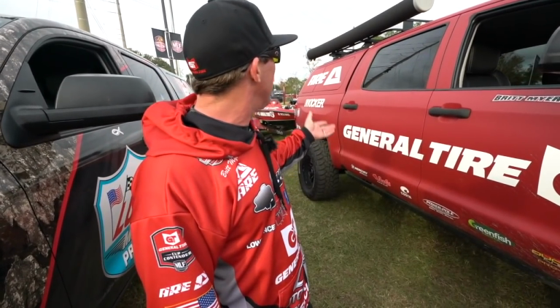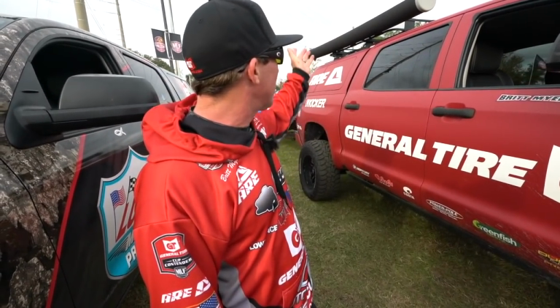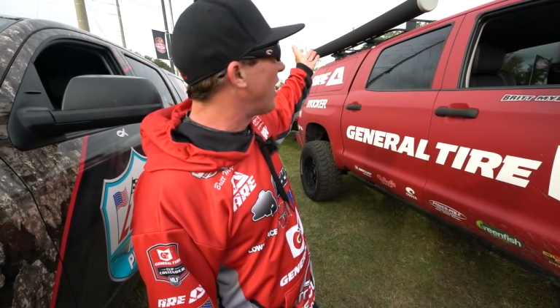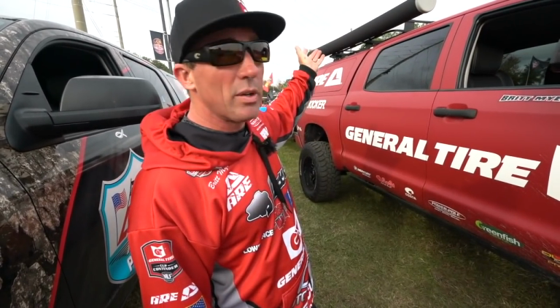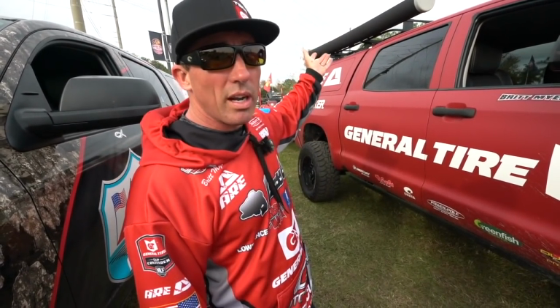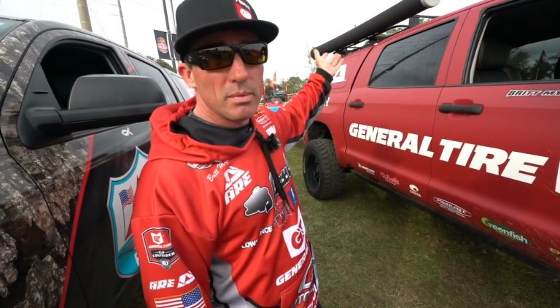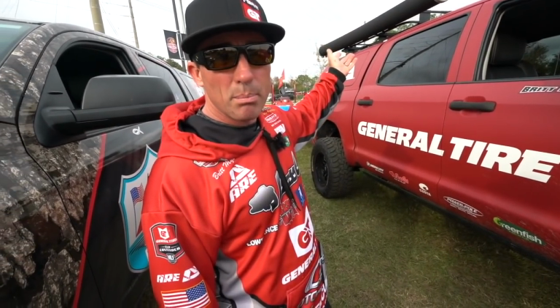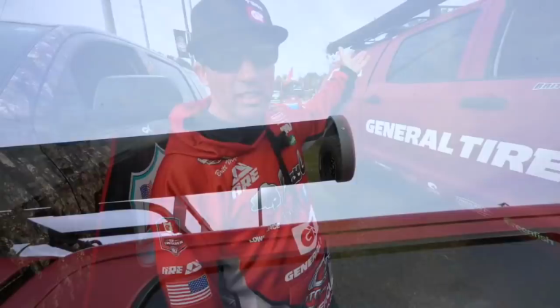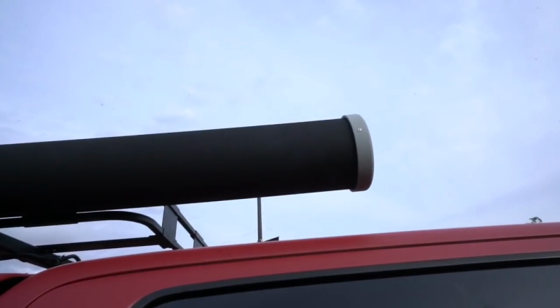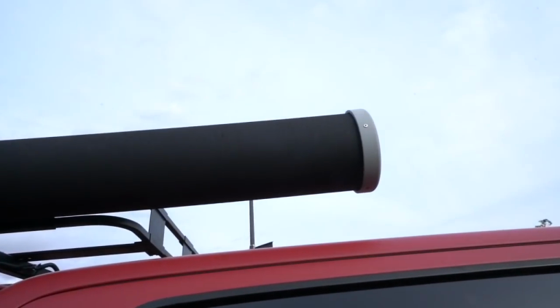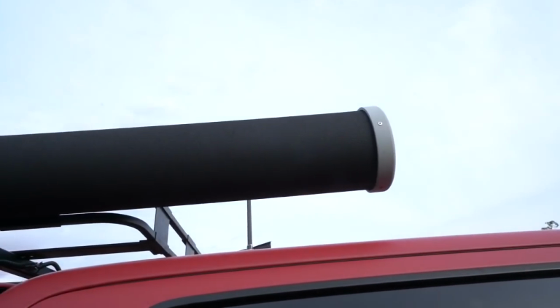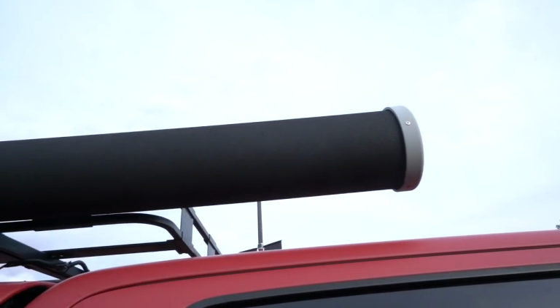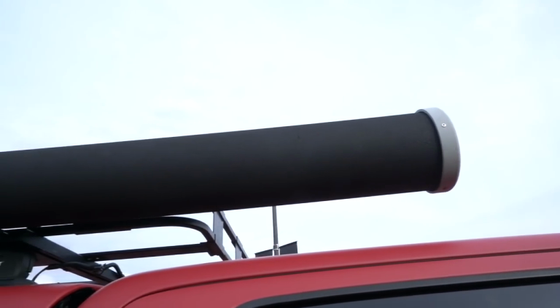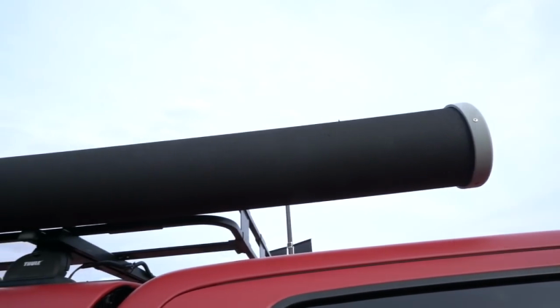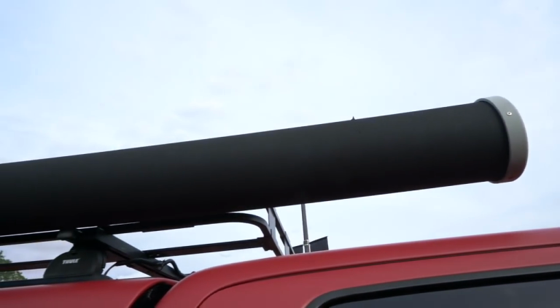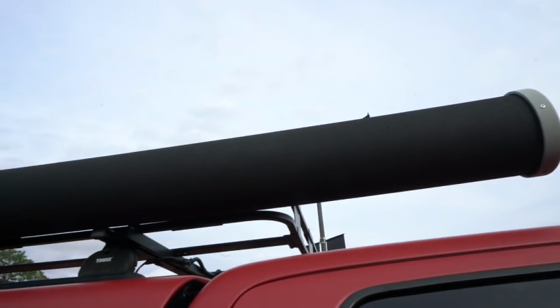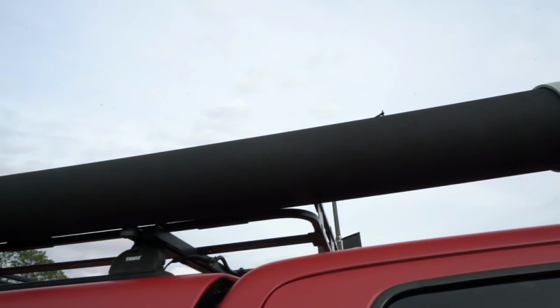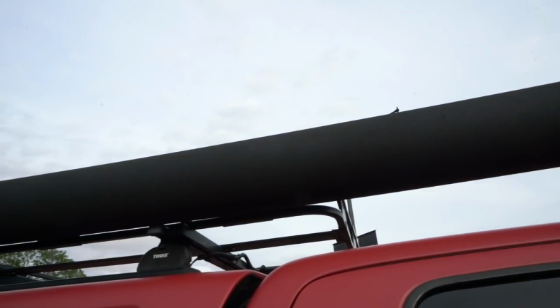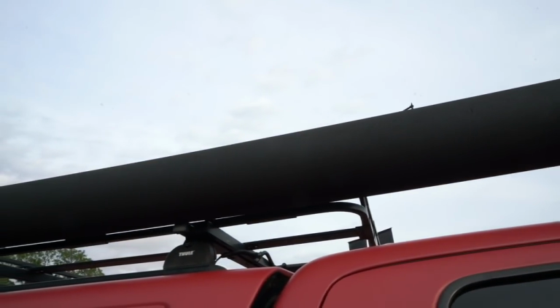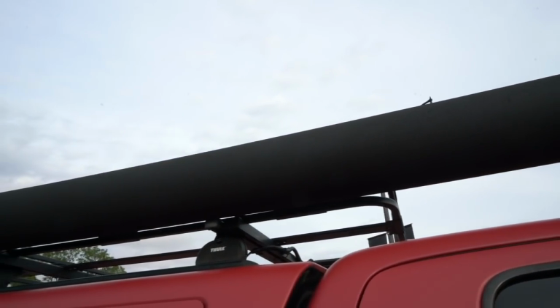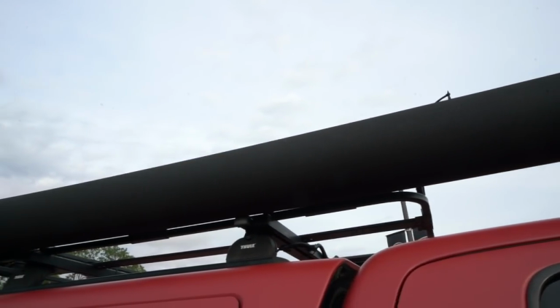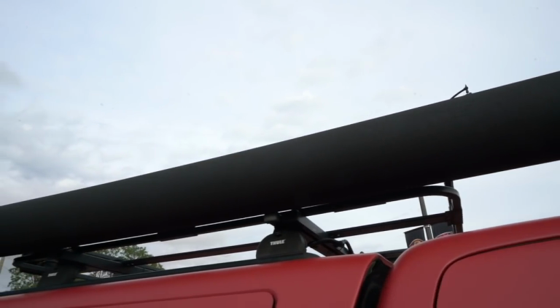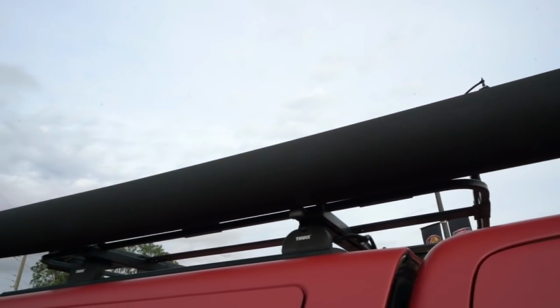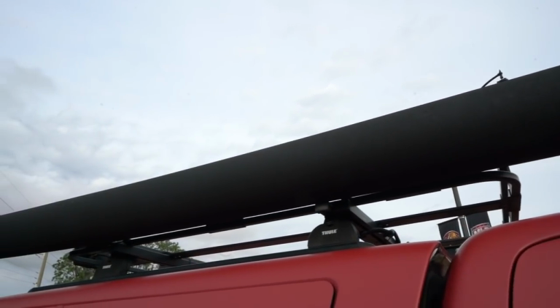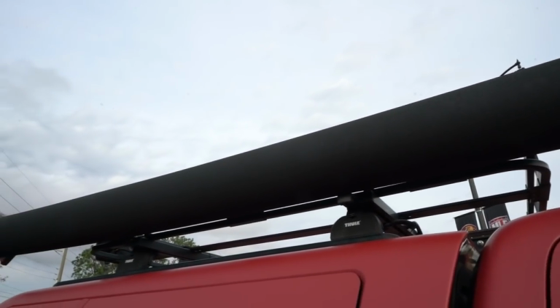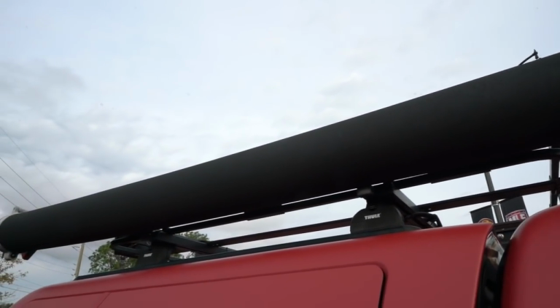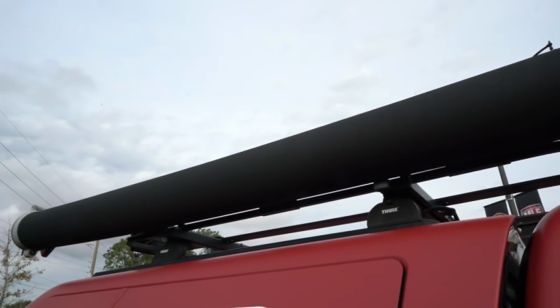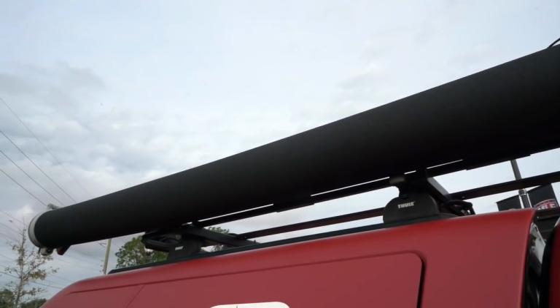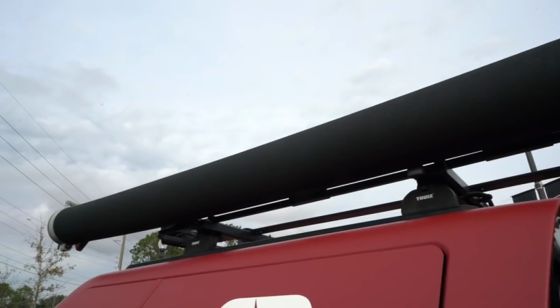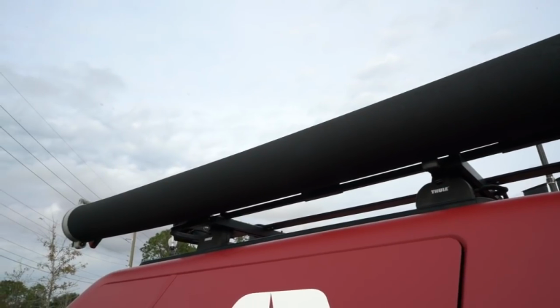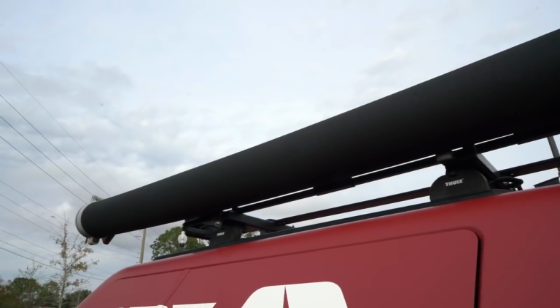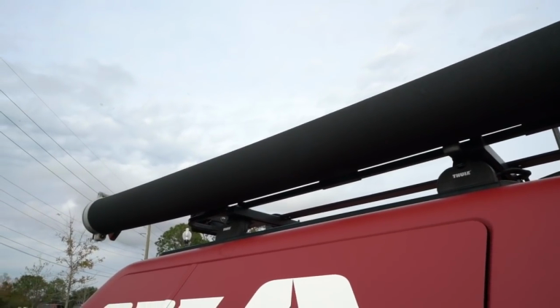It's got the ARE rod pods on top to store rods, because we travel from tournament to tournament. Don't know how many rods I need - I just put them all in there and I'm good to go.